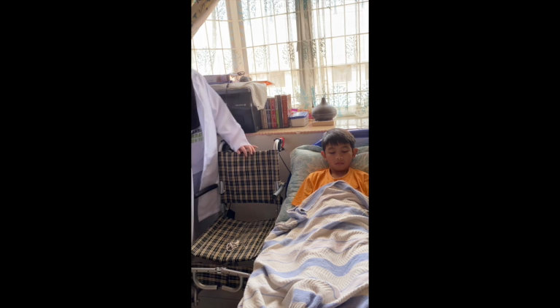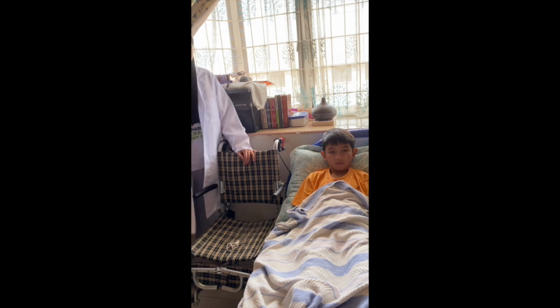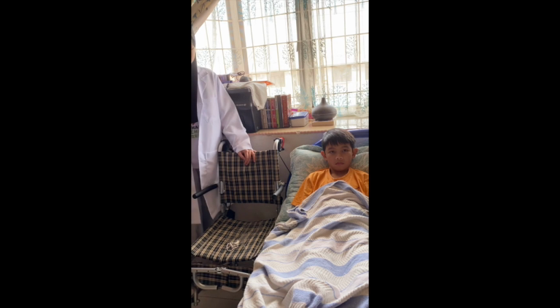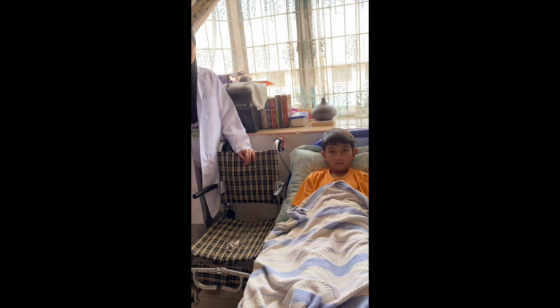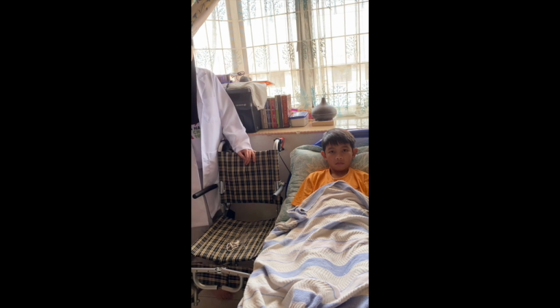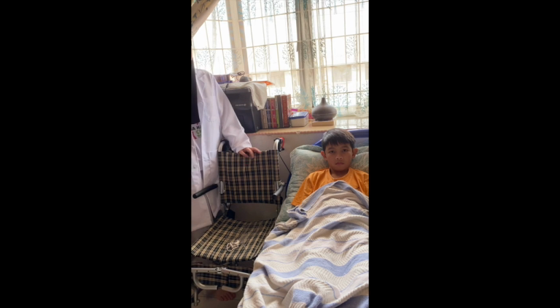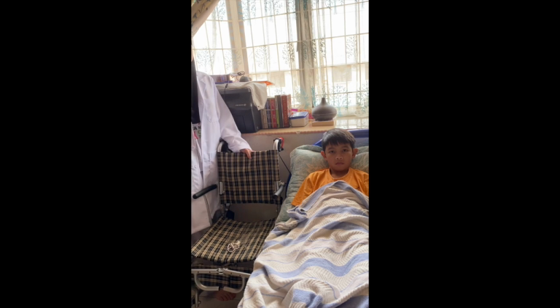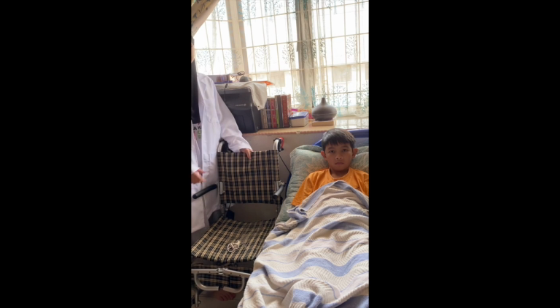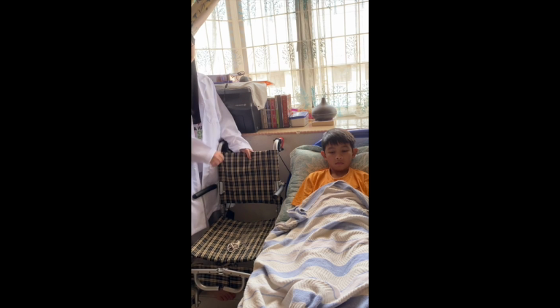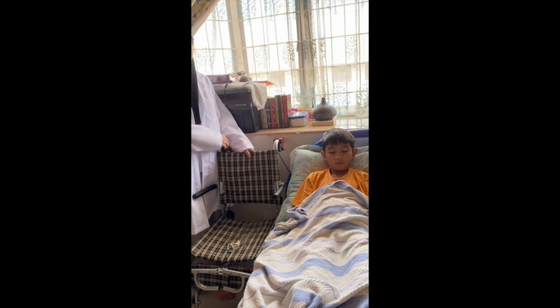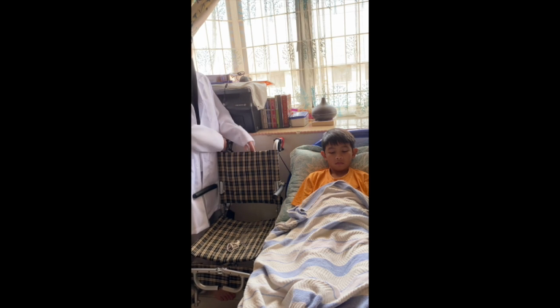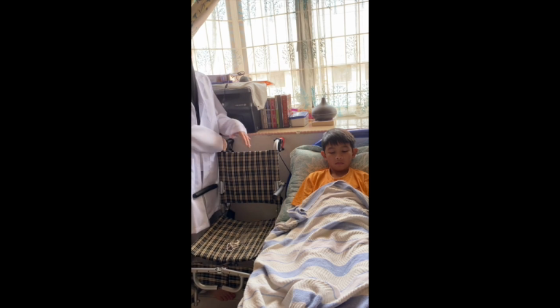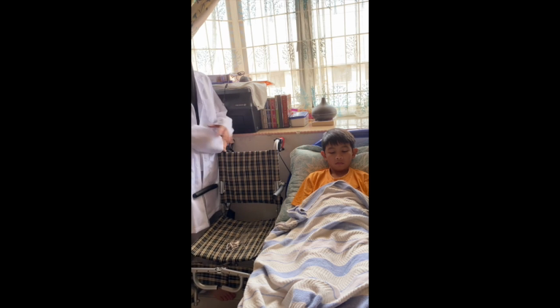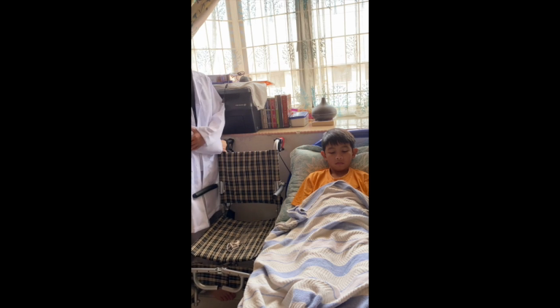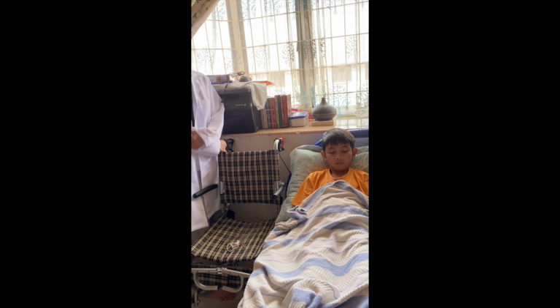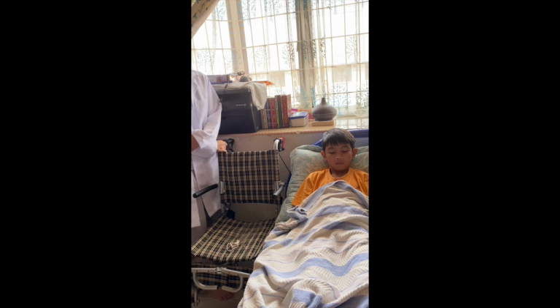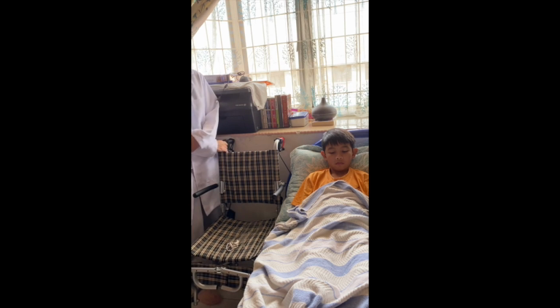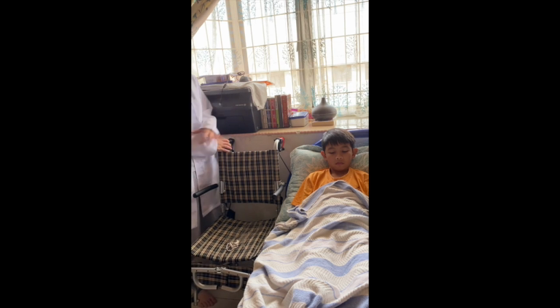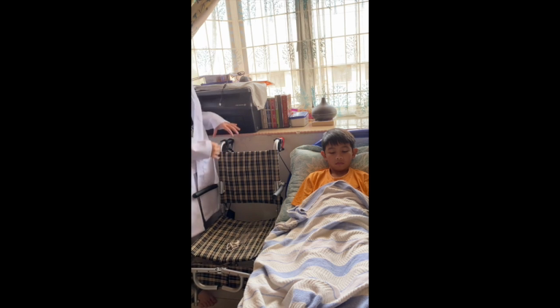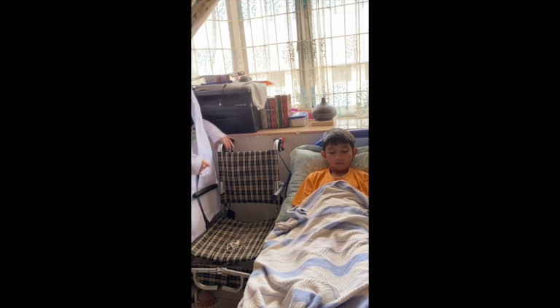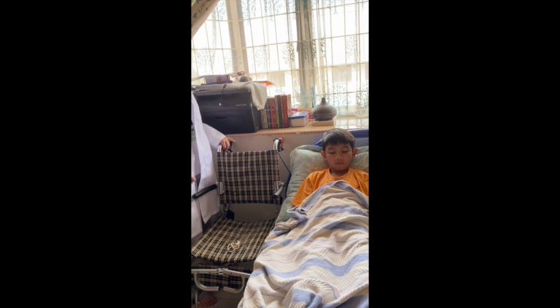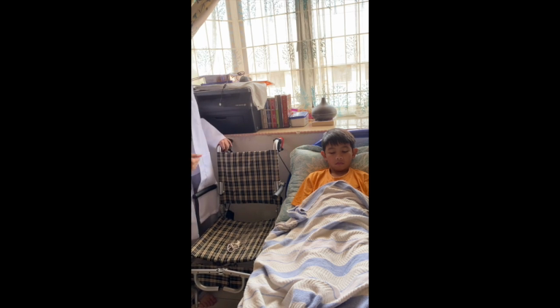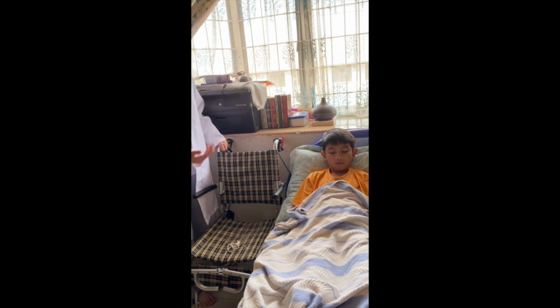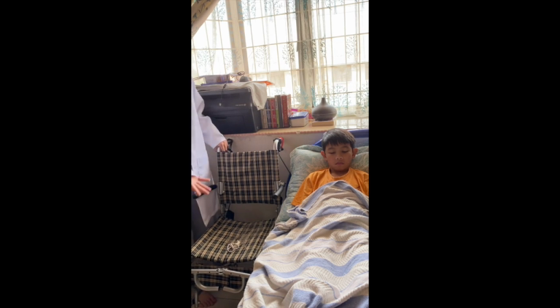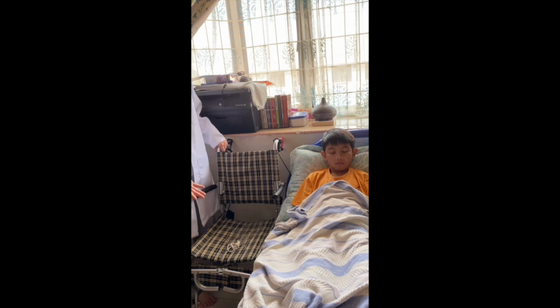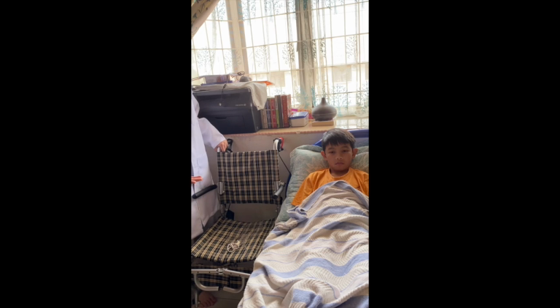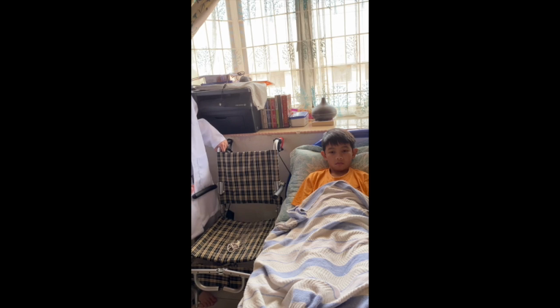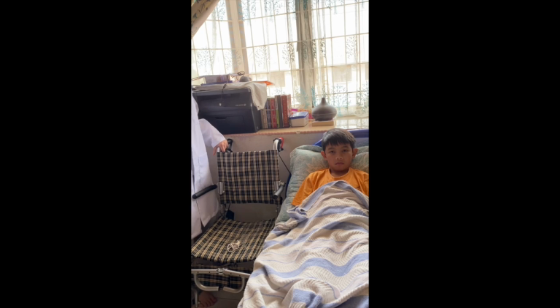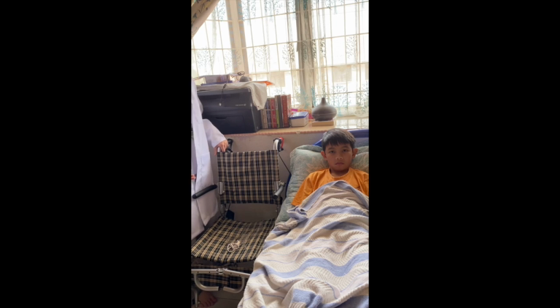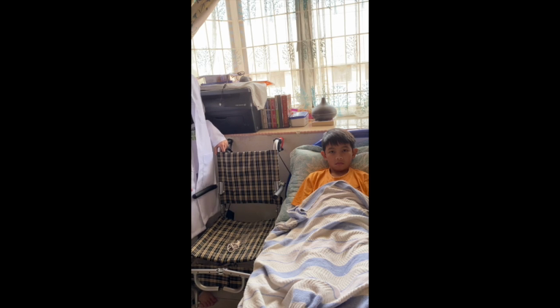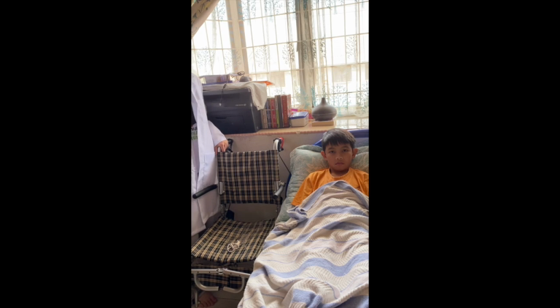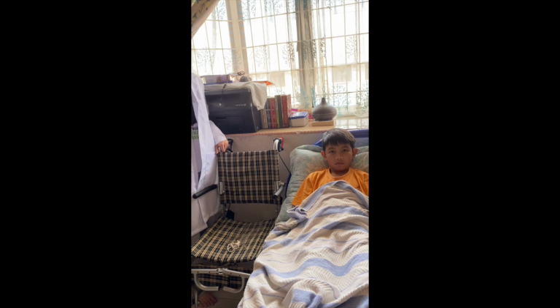Hello, my name is Hidayah and today I will be showing you how to move the patient from the bed to the wheelchair.